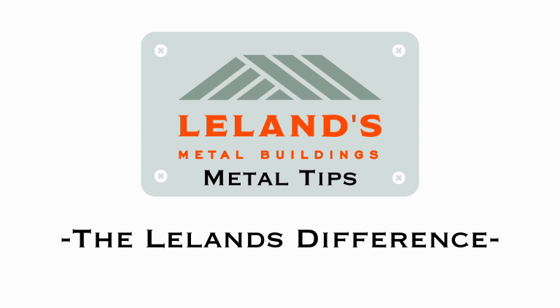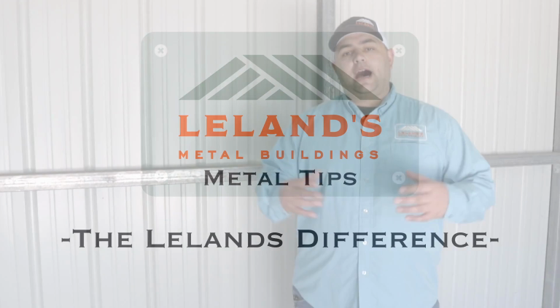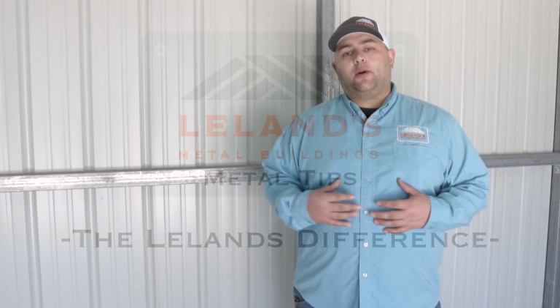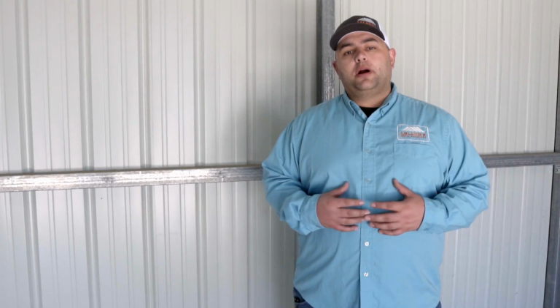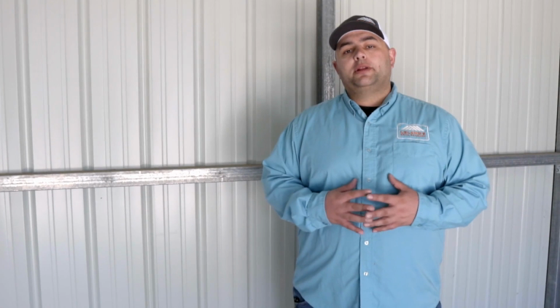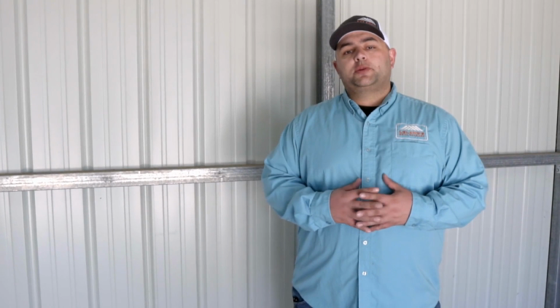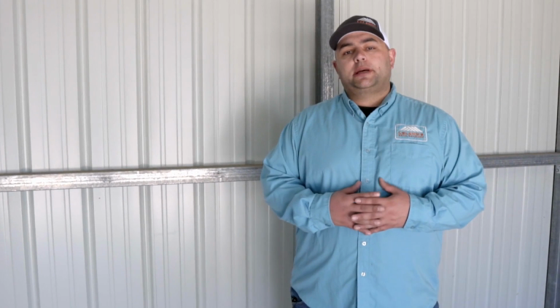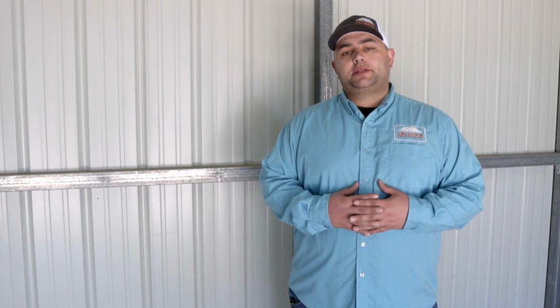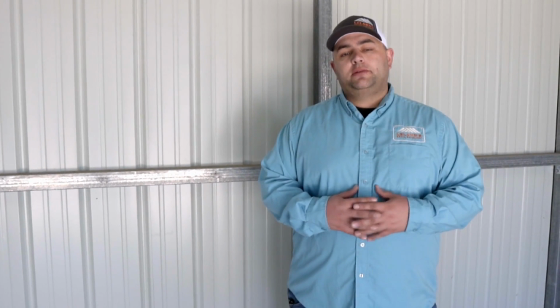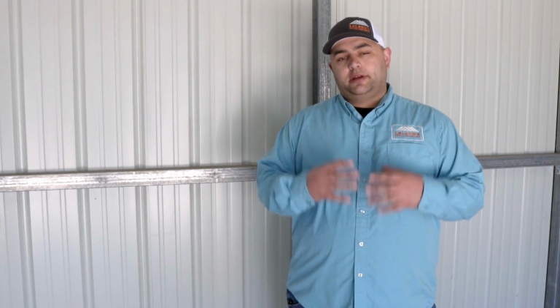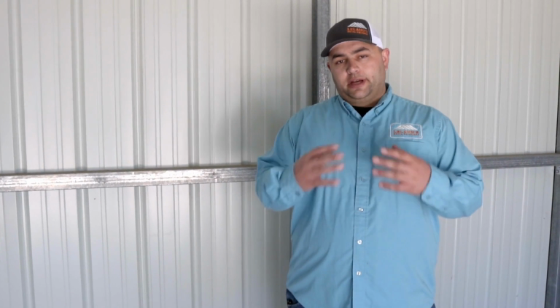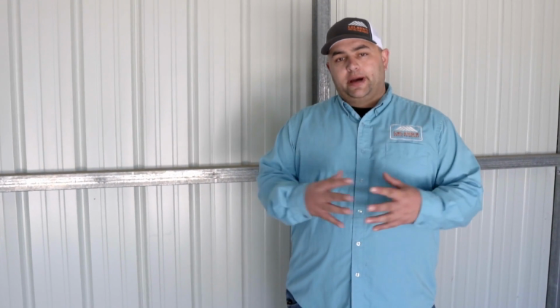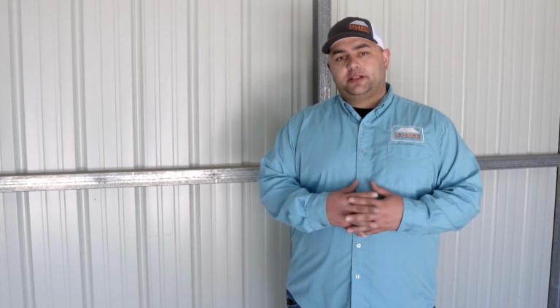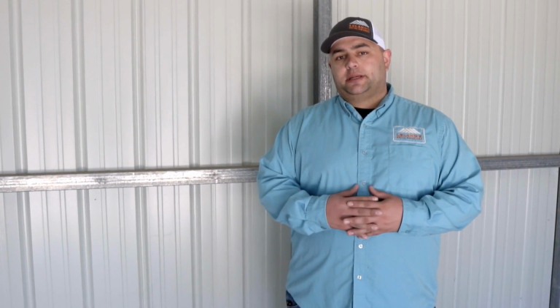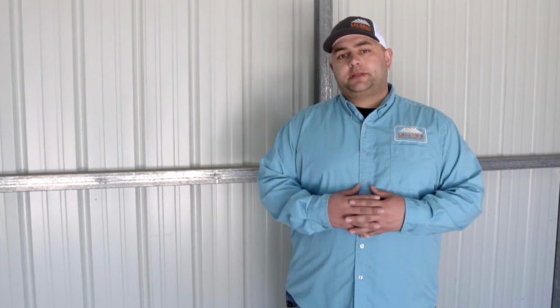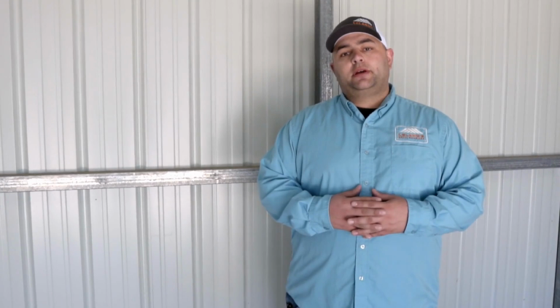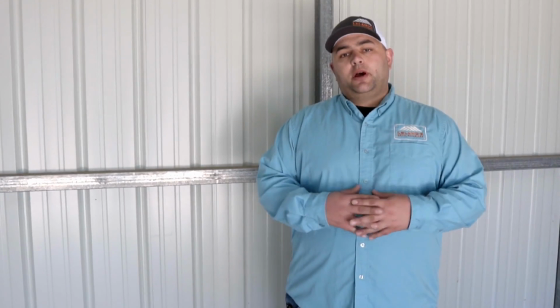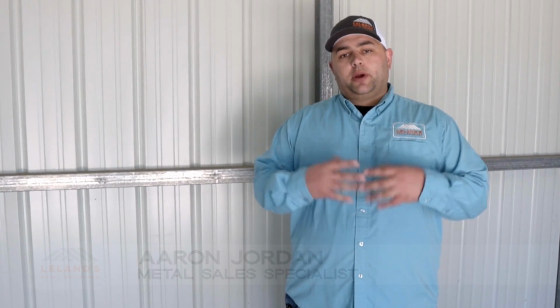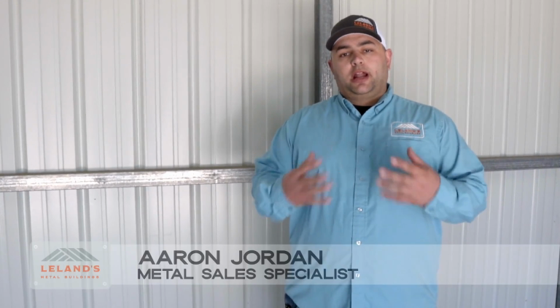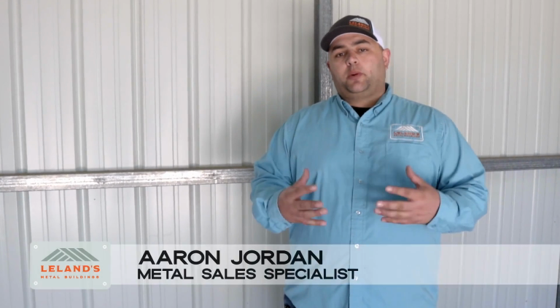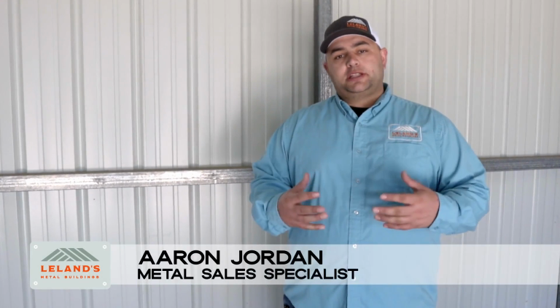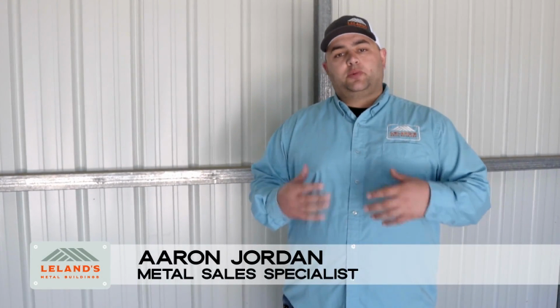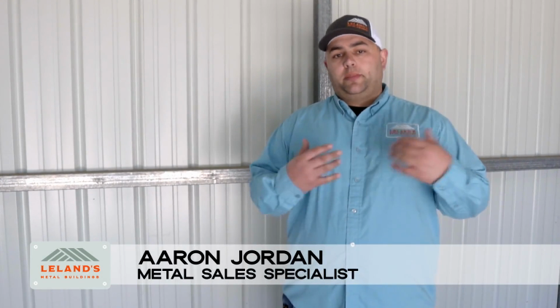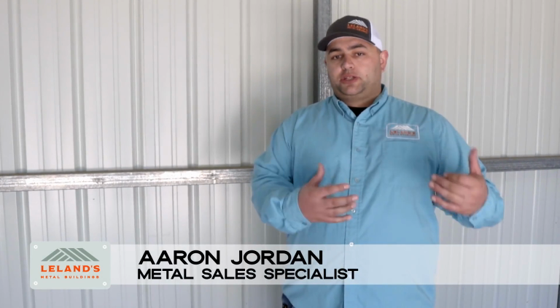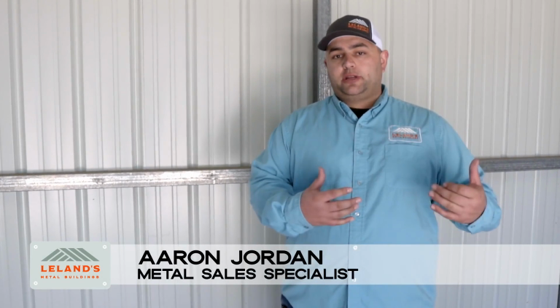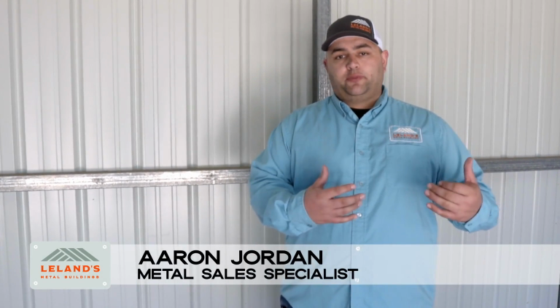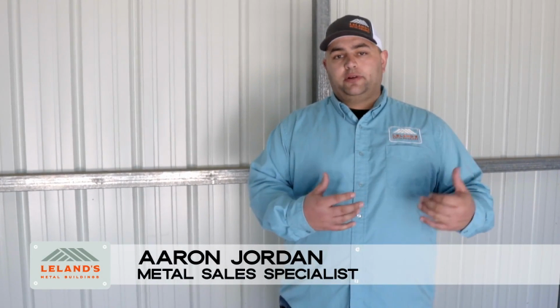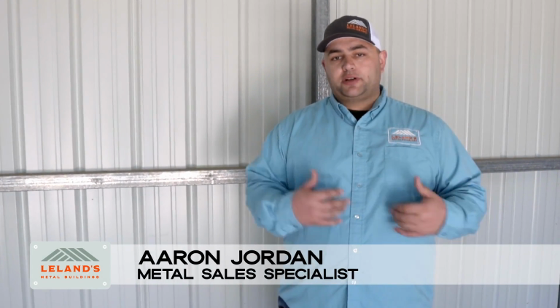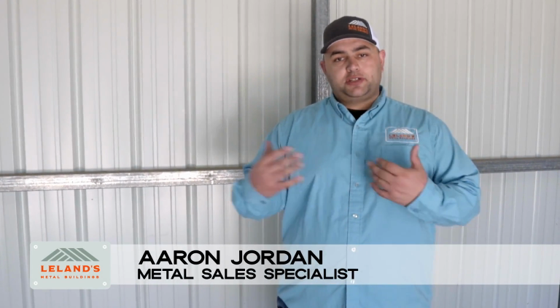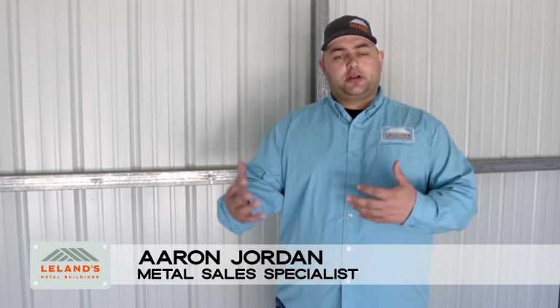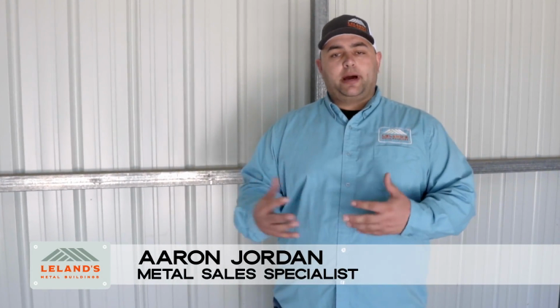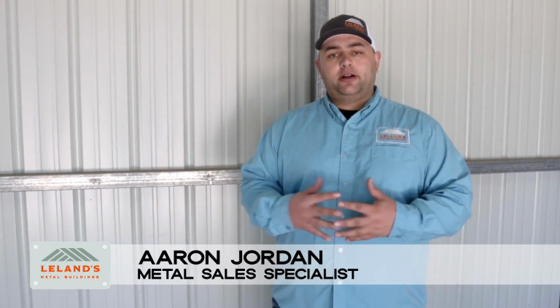Hi, welcome to this week's episode of Metal Tips. We get a lot of questions about what makes you different versus your competitor.